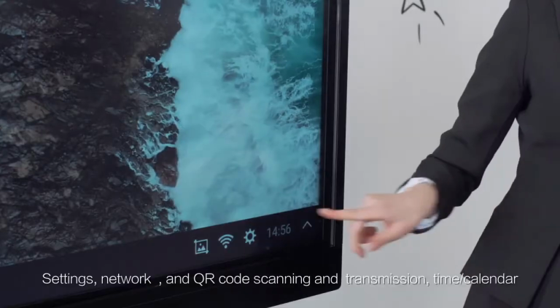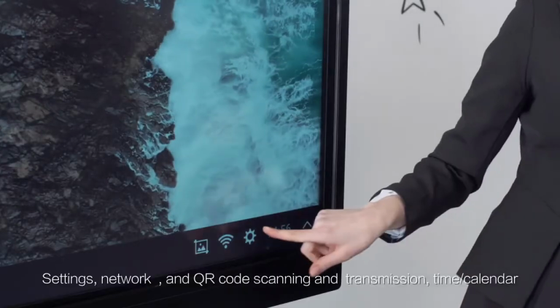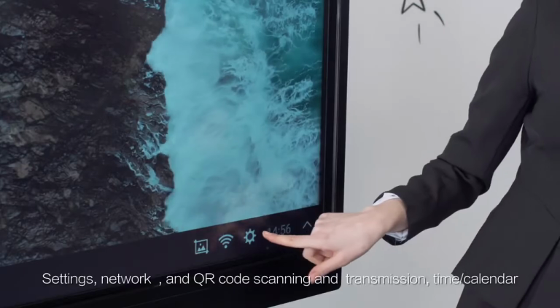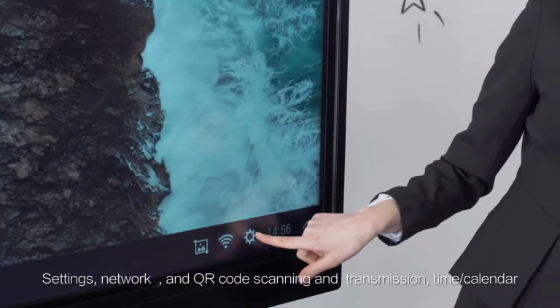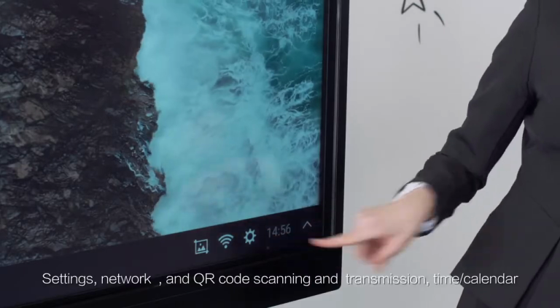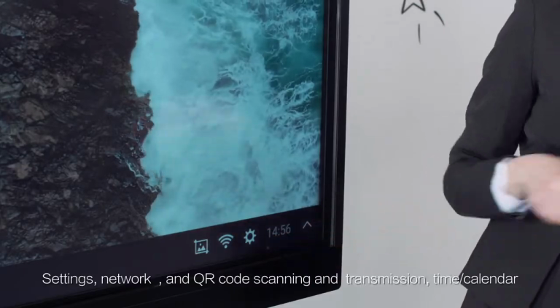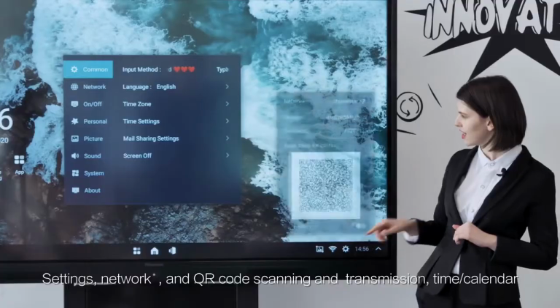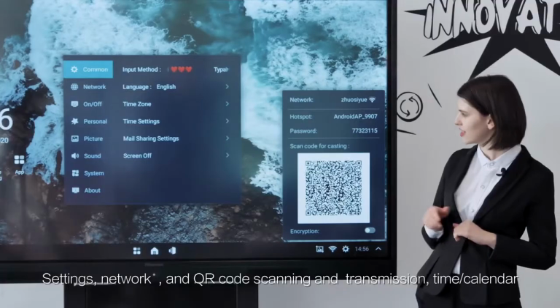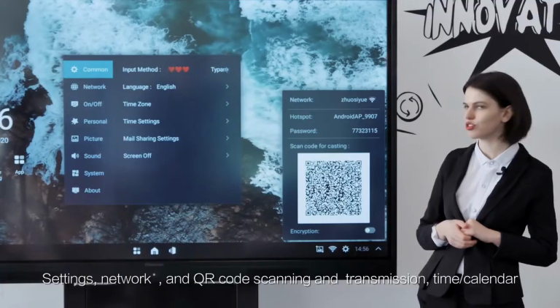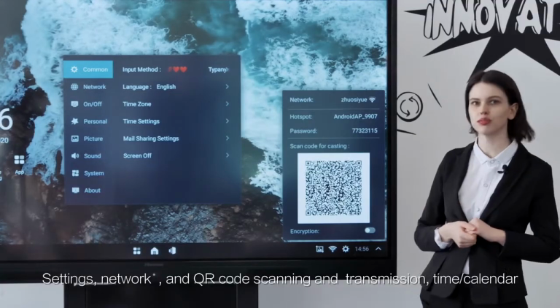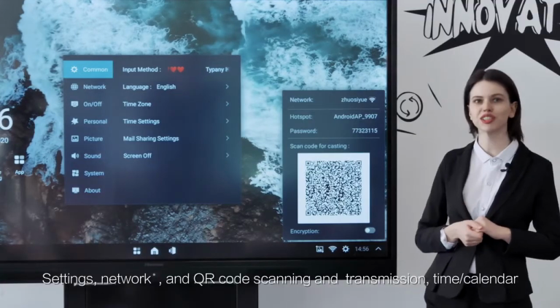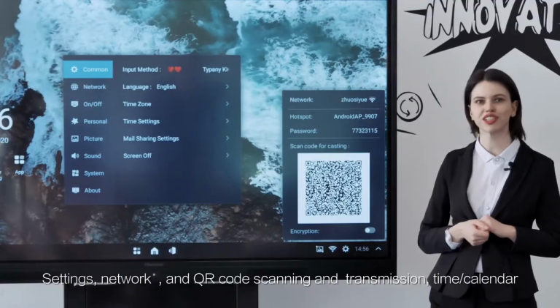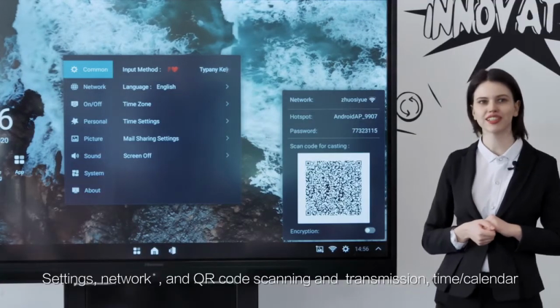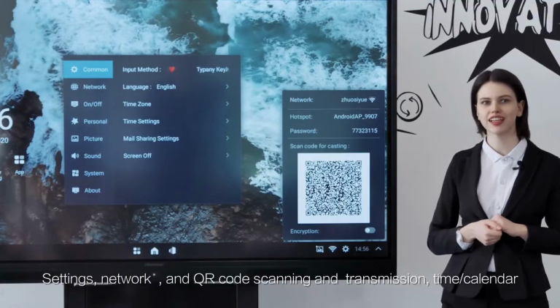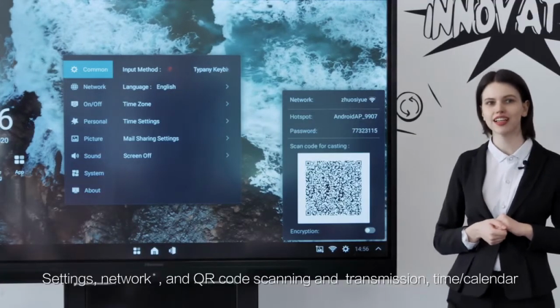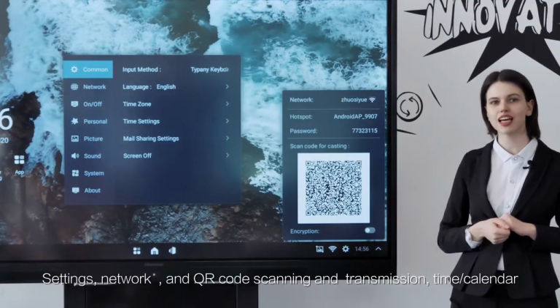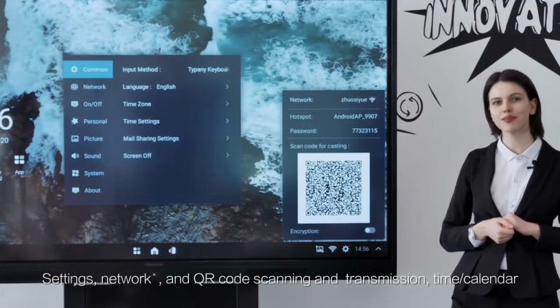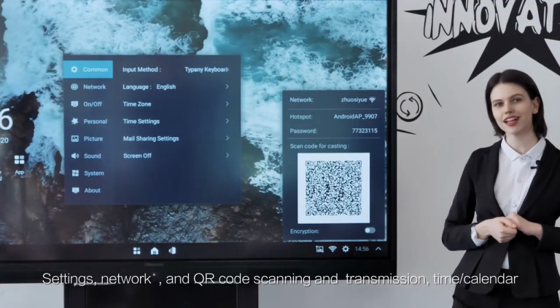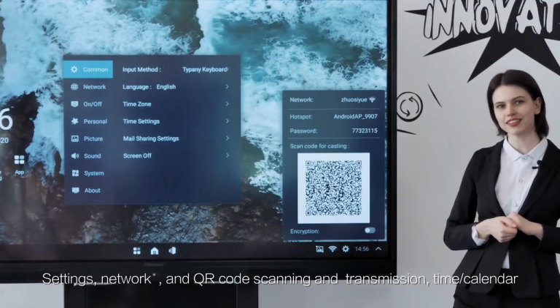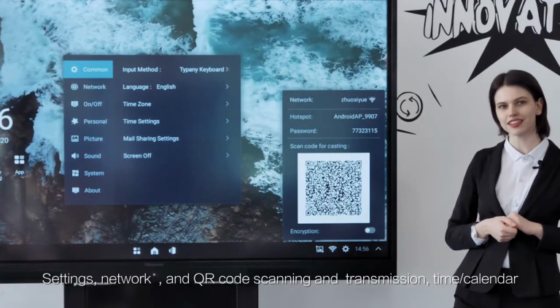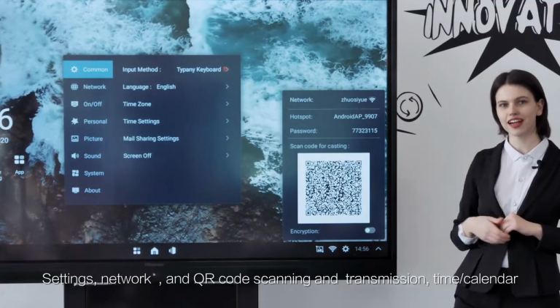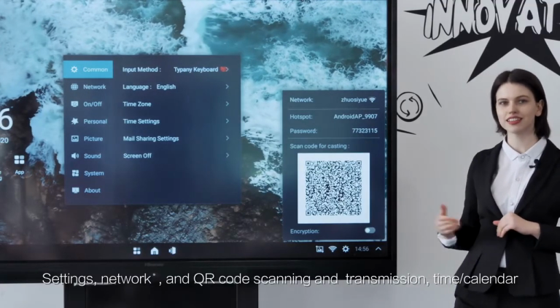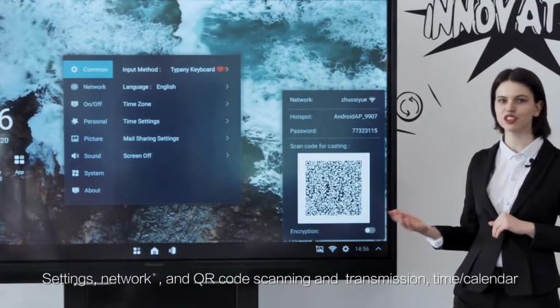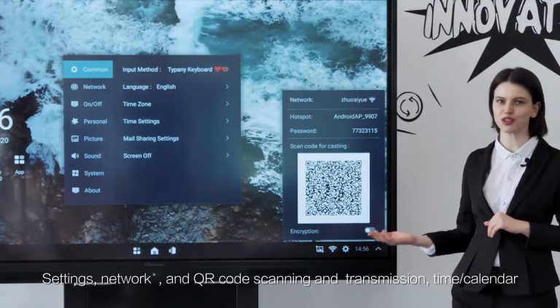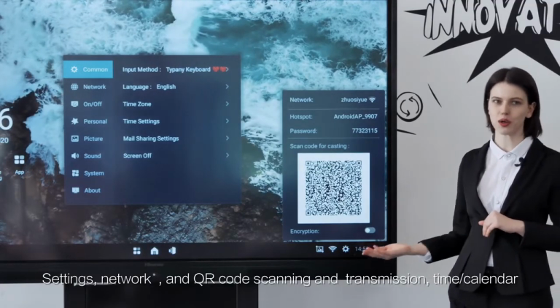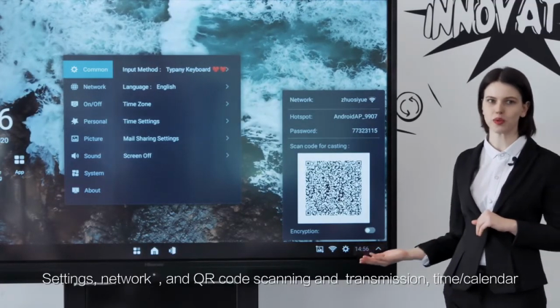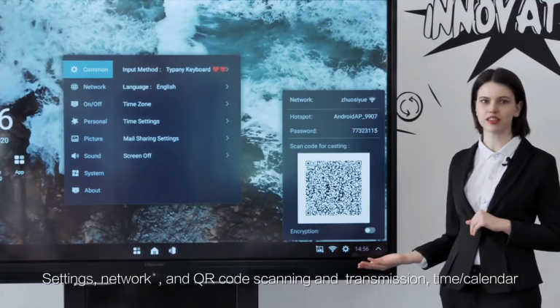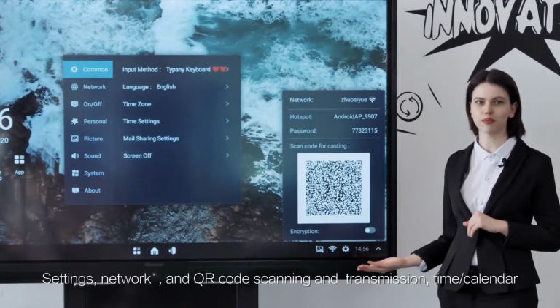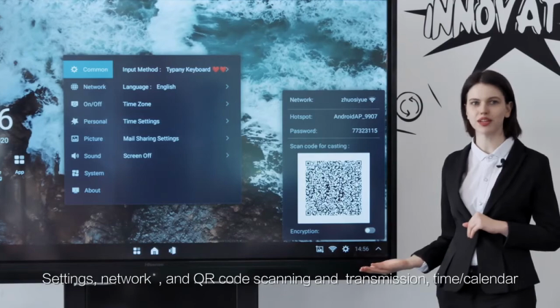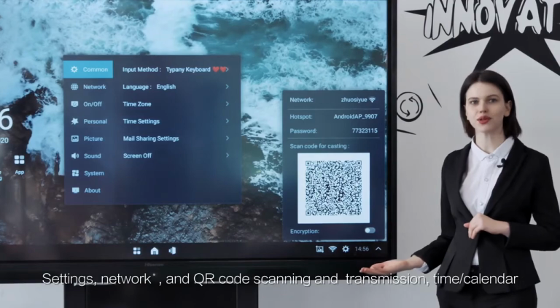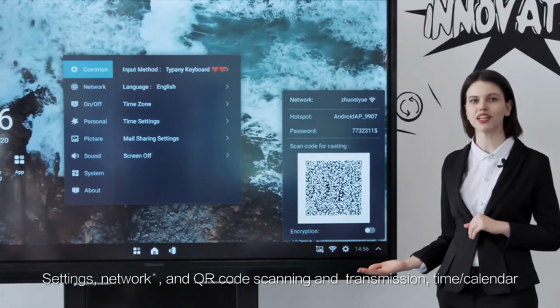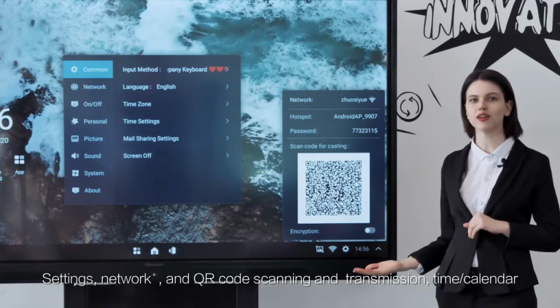Settings include network and QR code scanning and transmission, as well as time and calendar.